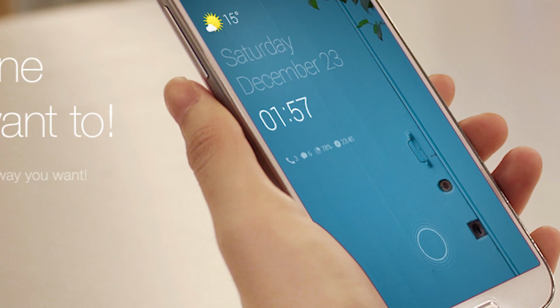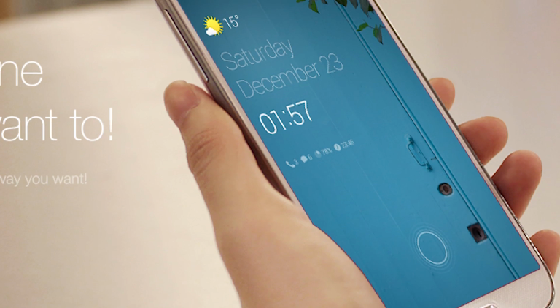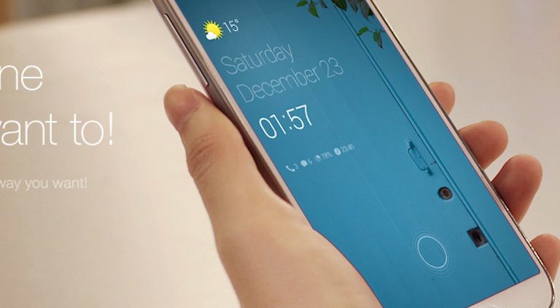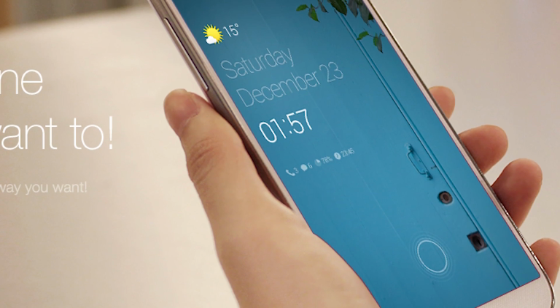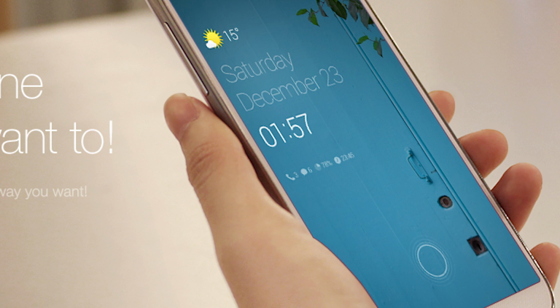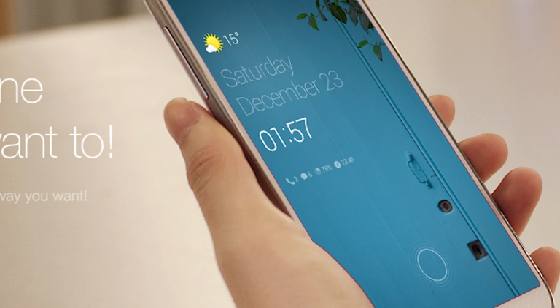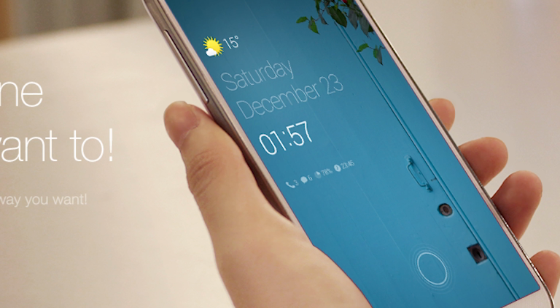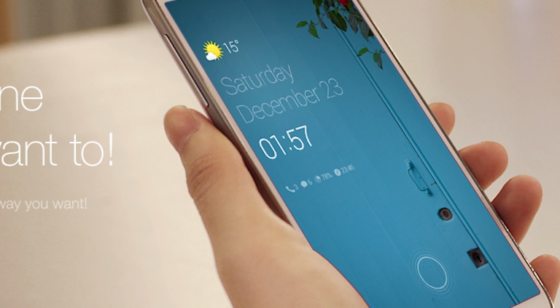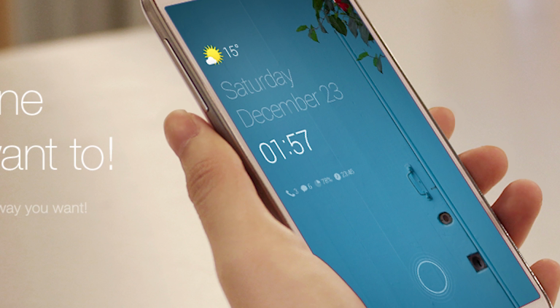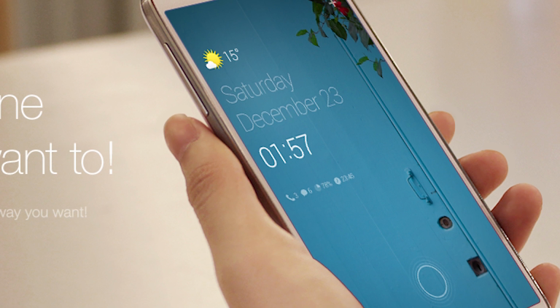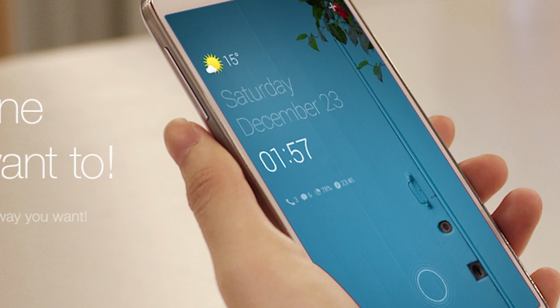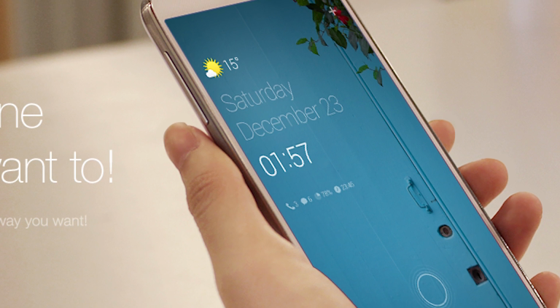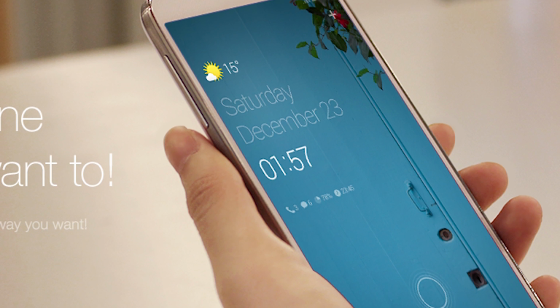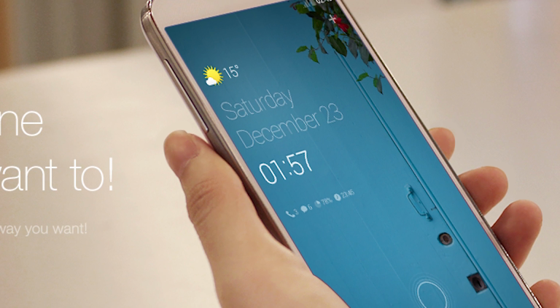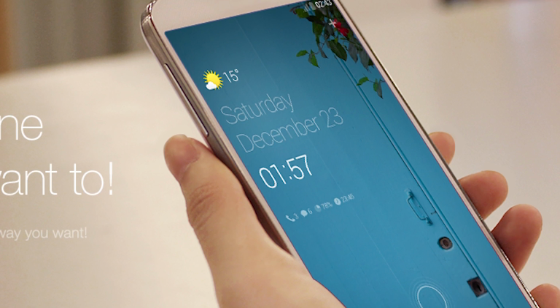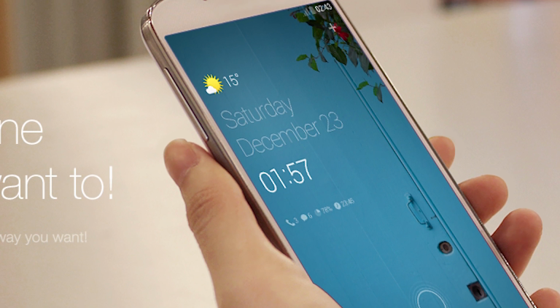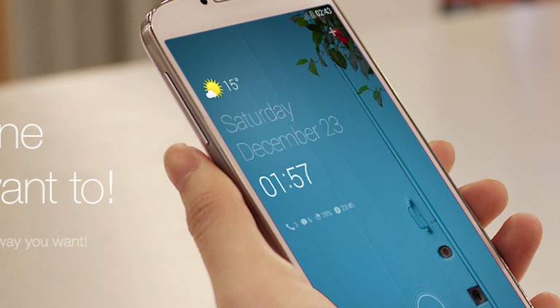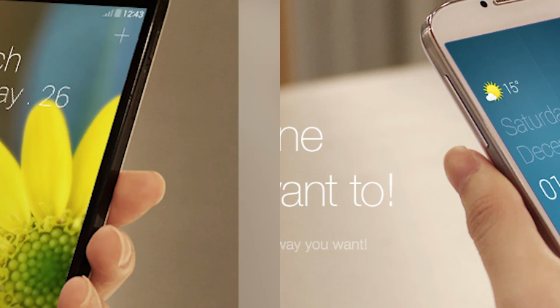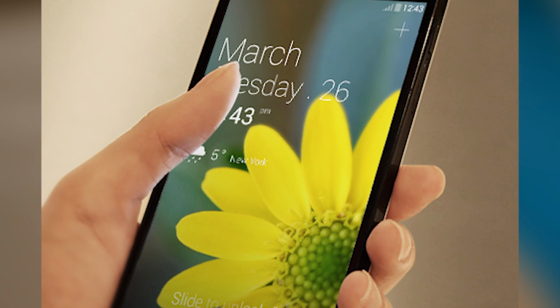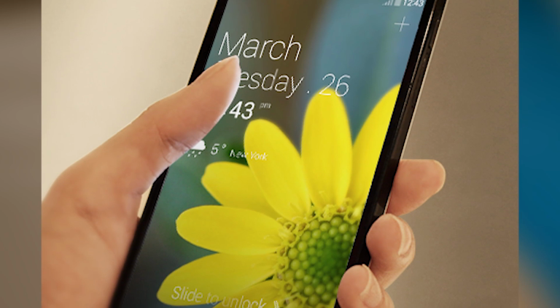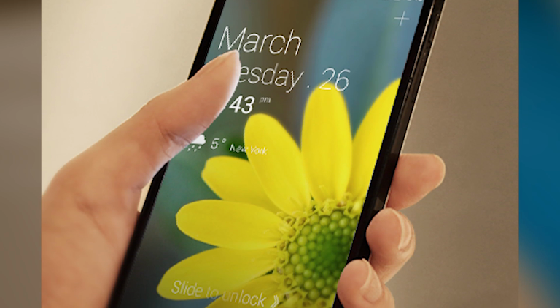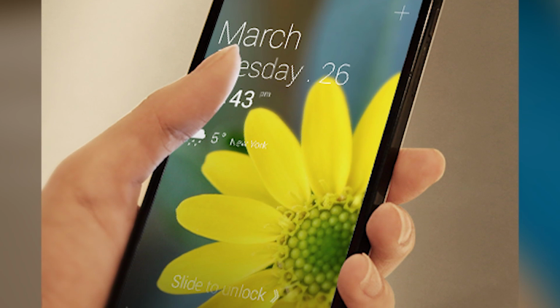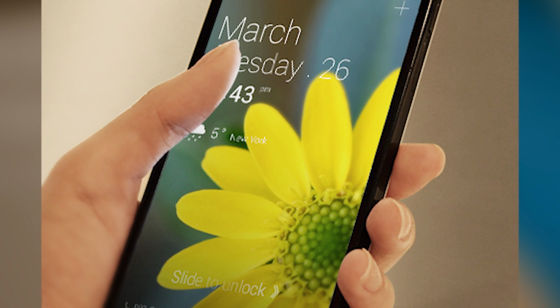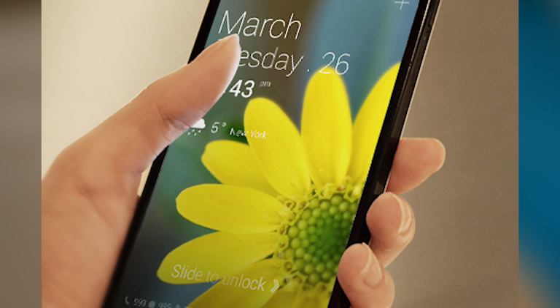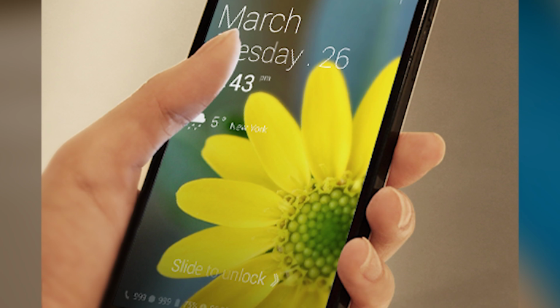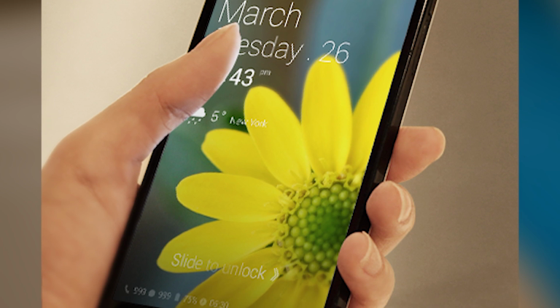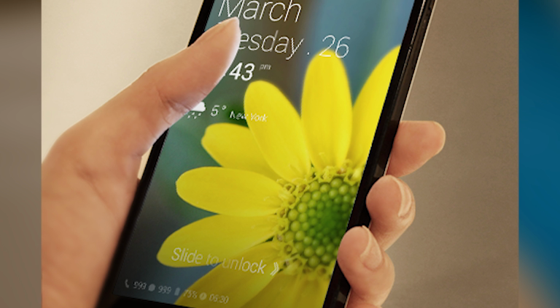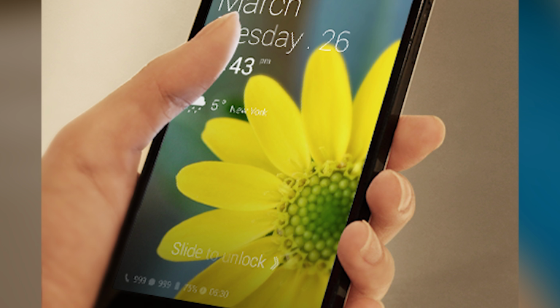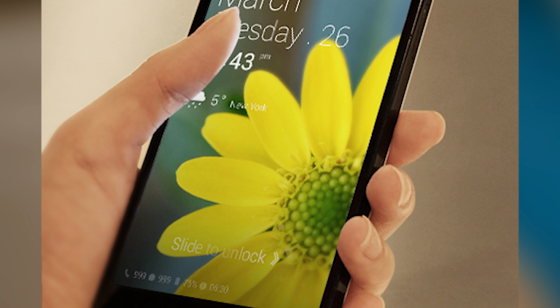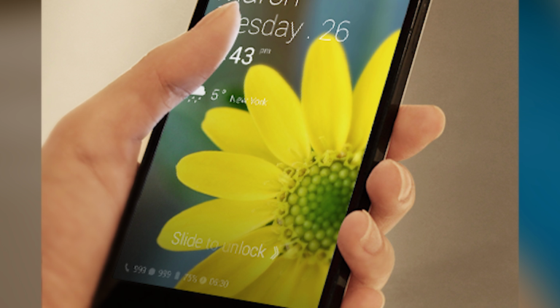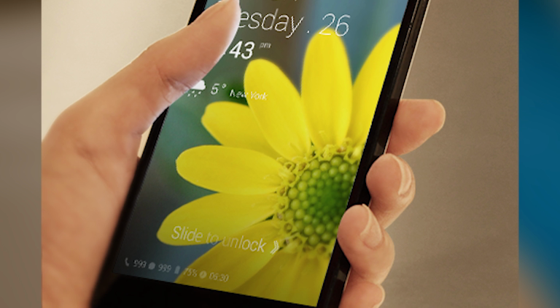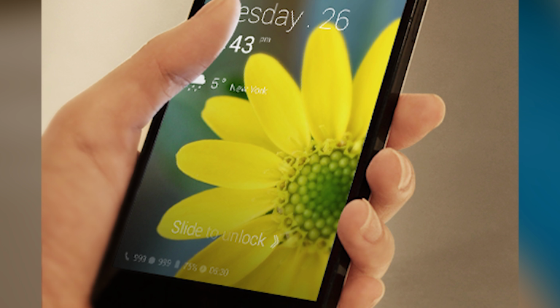Dottle Locker is a free lock screen that is actually part of a larger software suite. It supports basic stuff like pin and pattern unlock, and it's a good, sleek, minimal option.